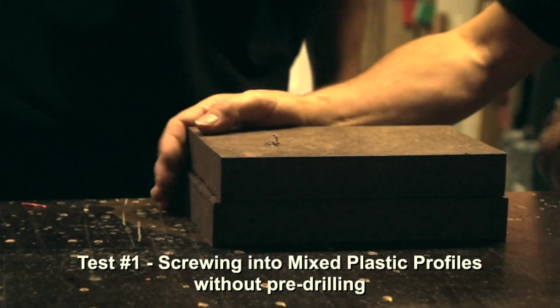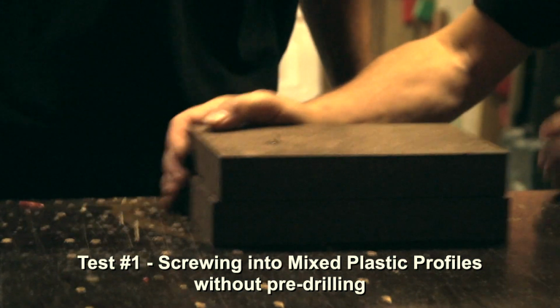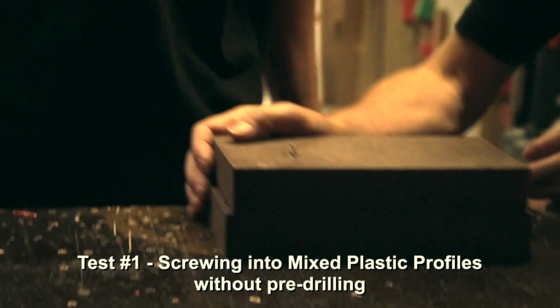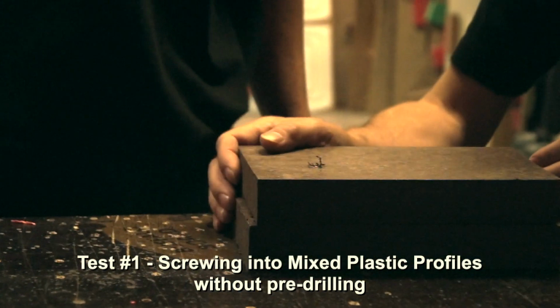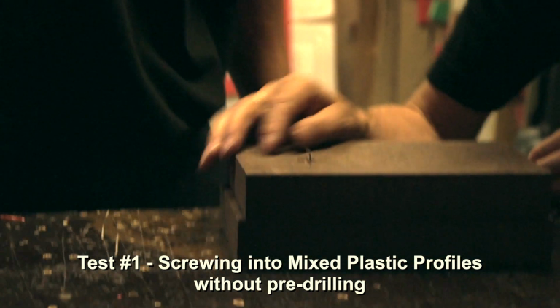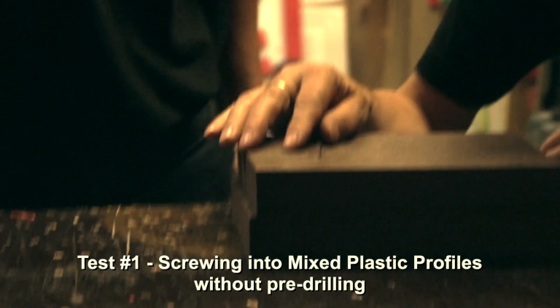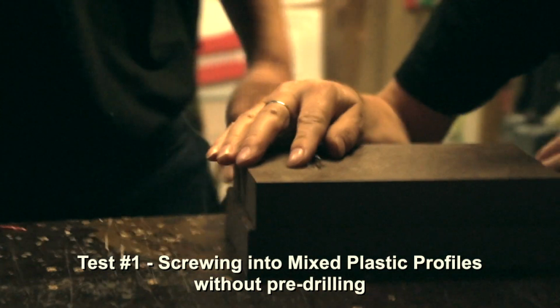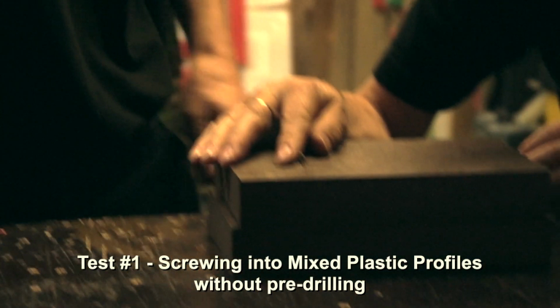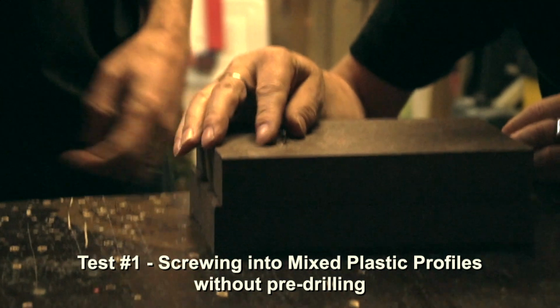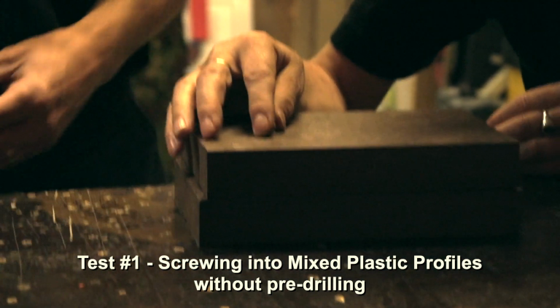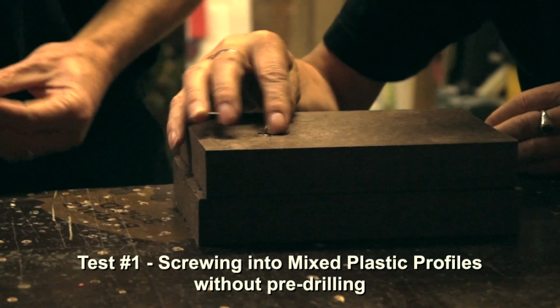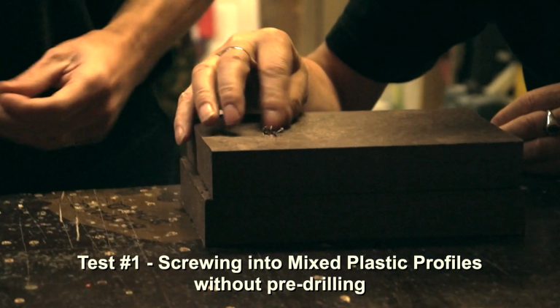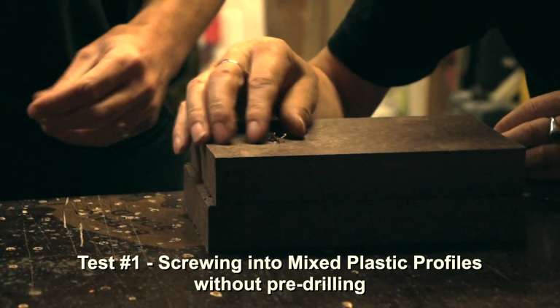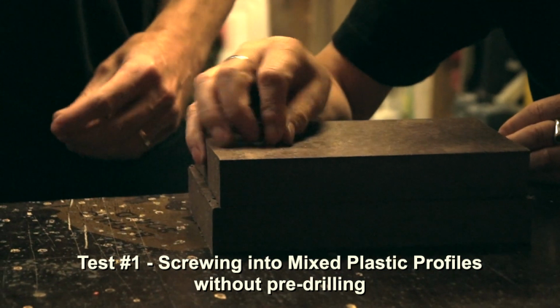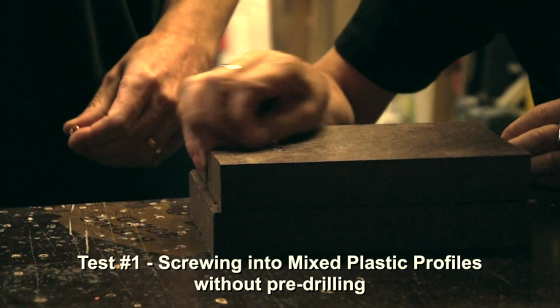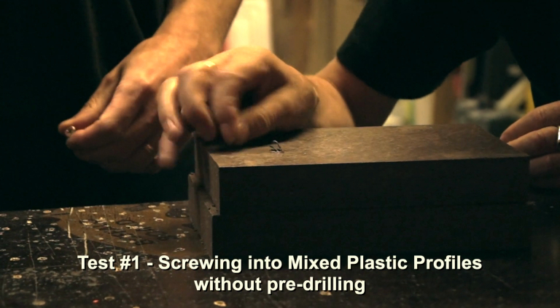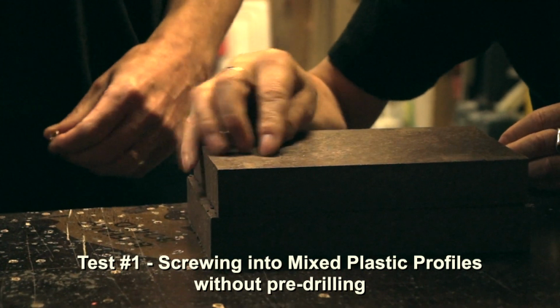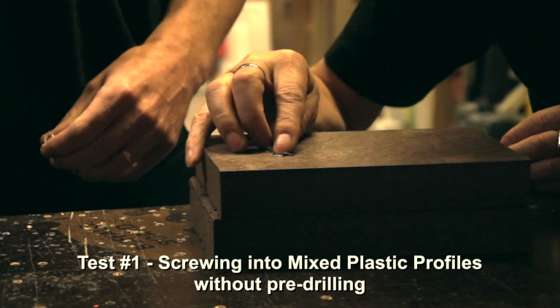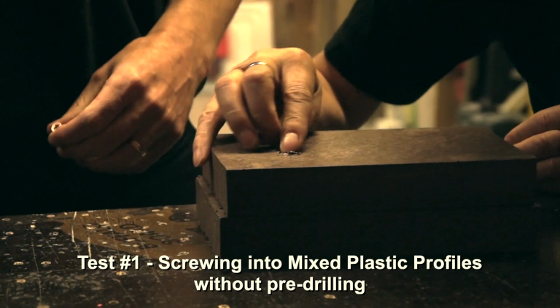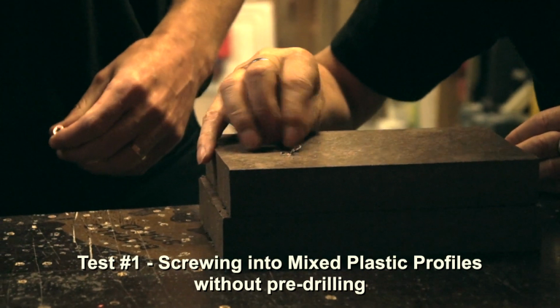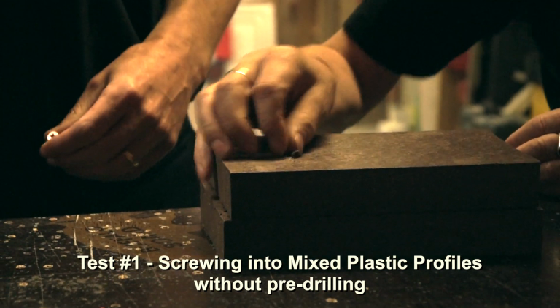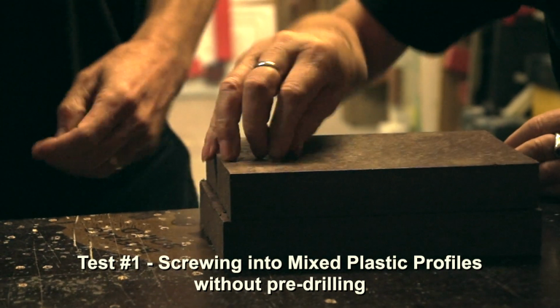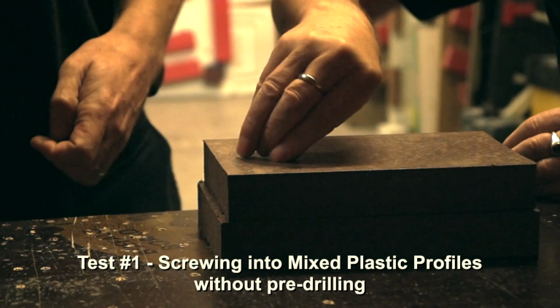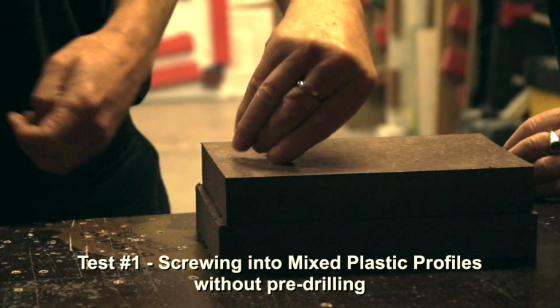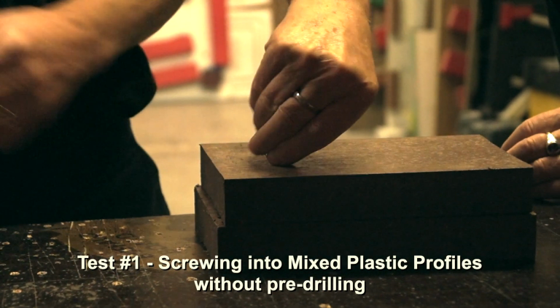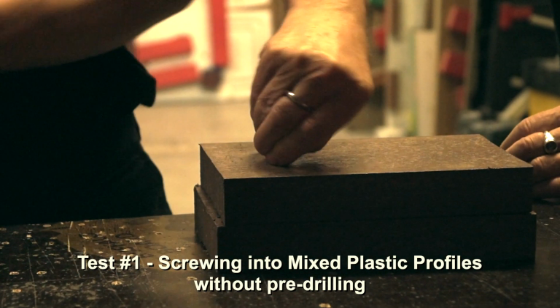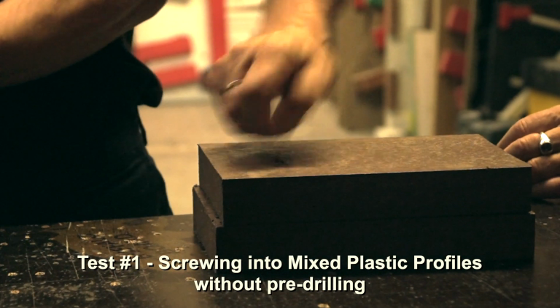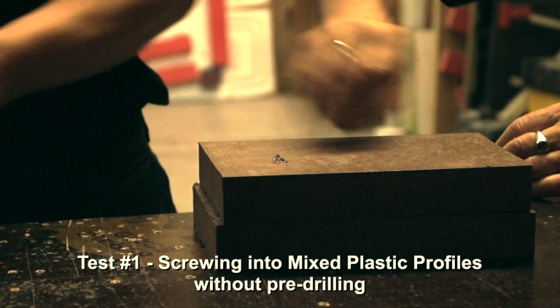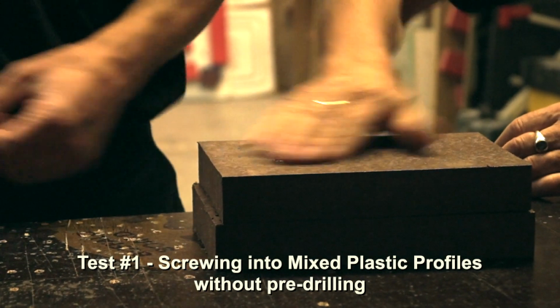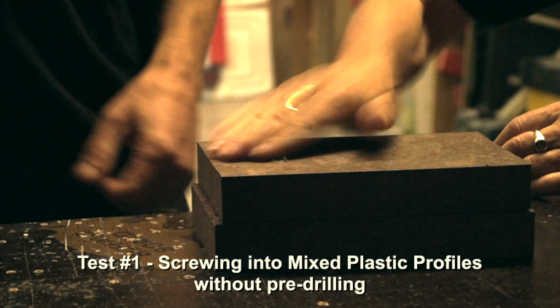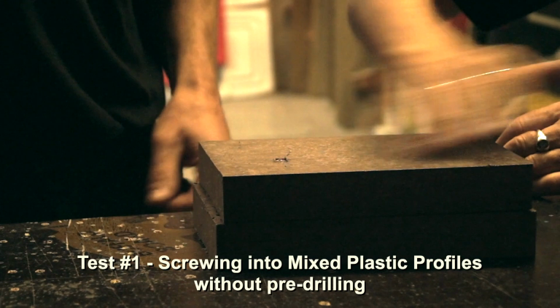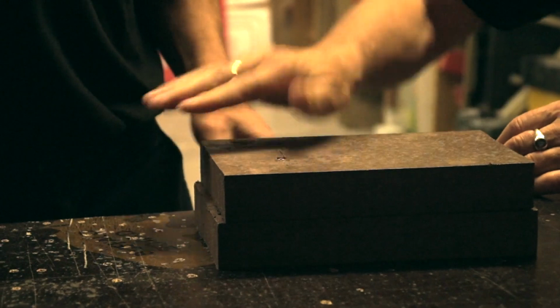You can see that it's all mushroomed up — it's a right mess, it's all melted around the head of the screw. That's not what you want.